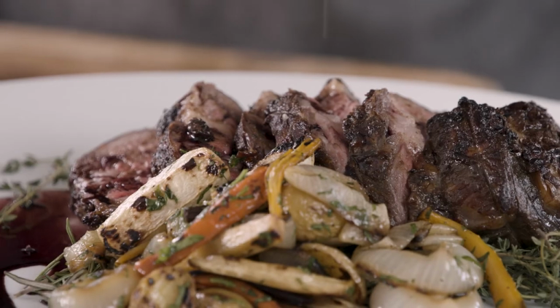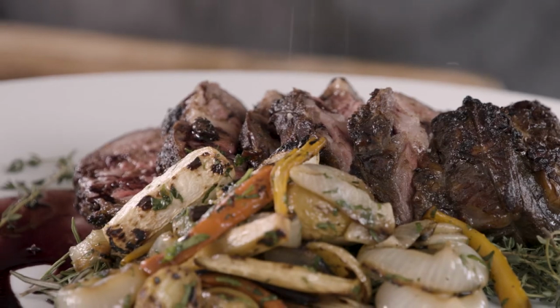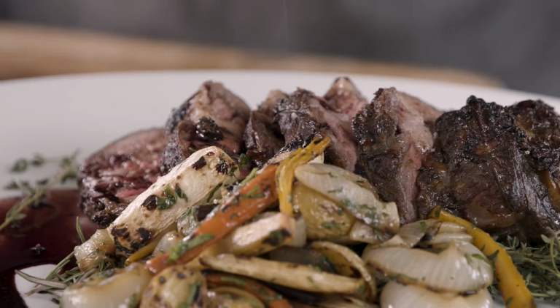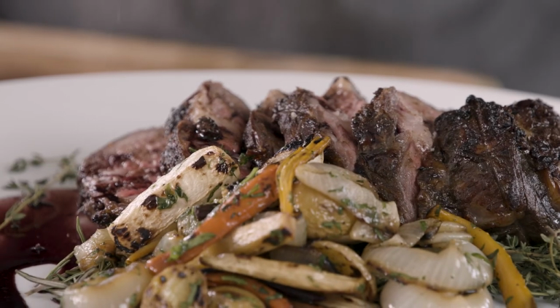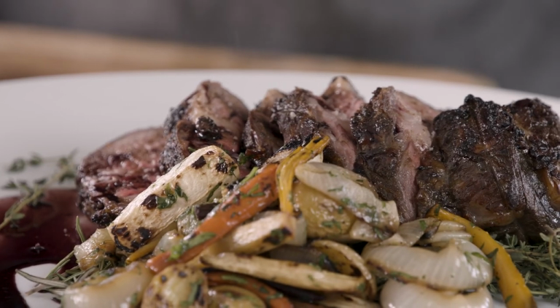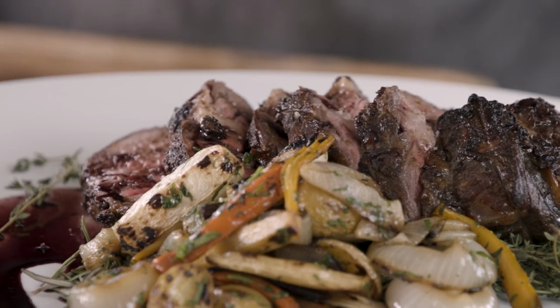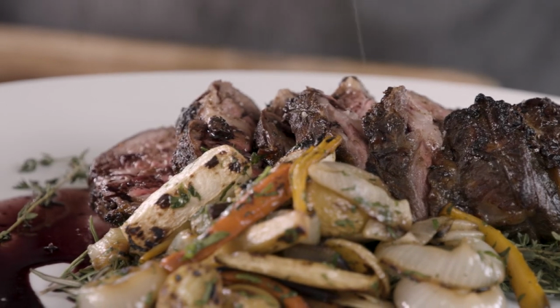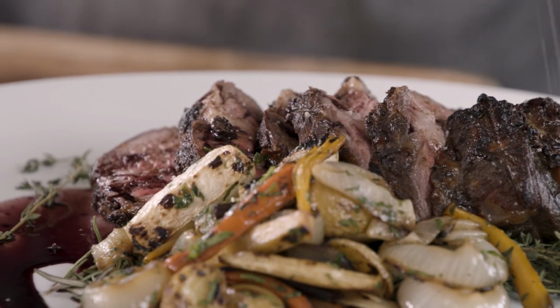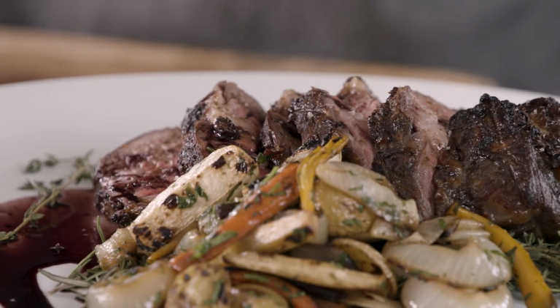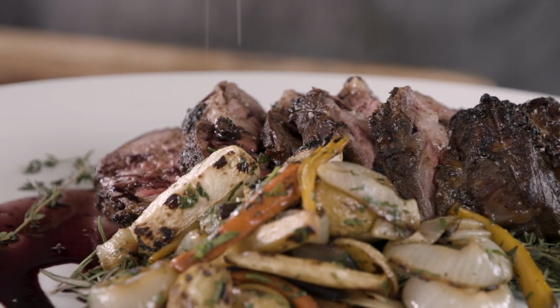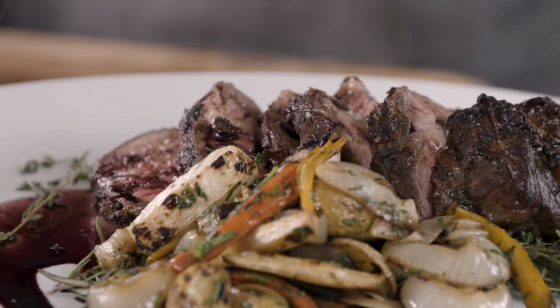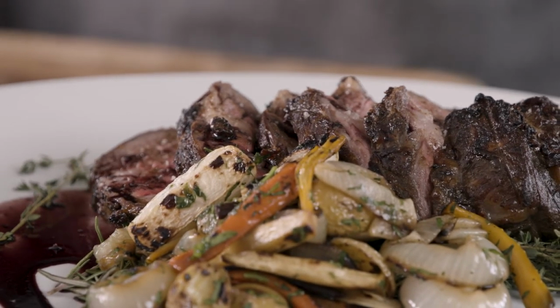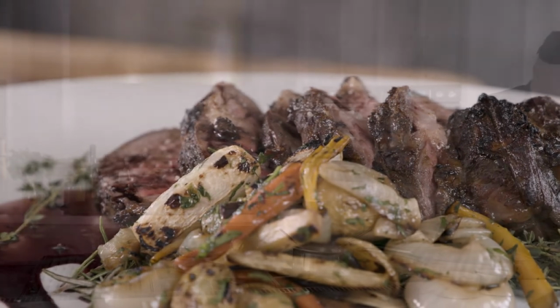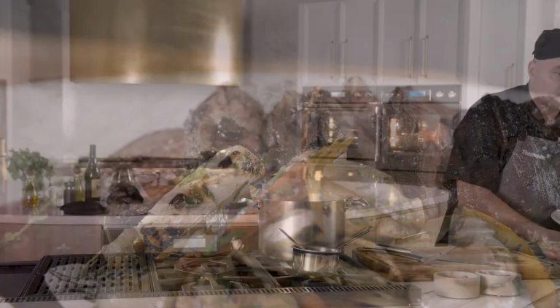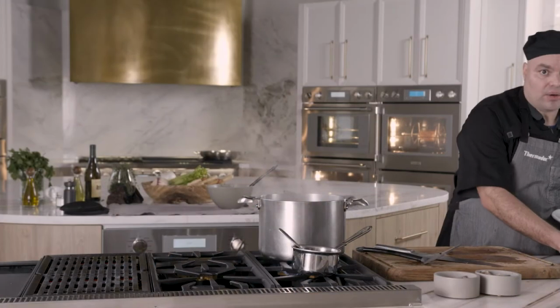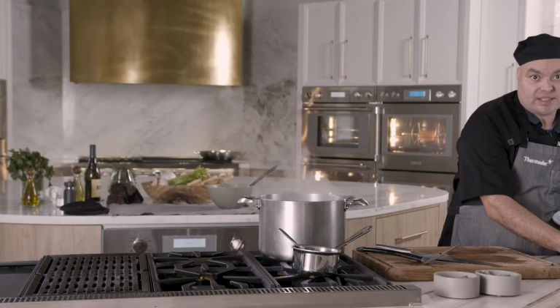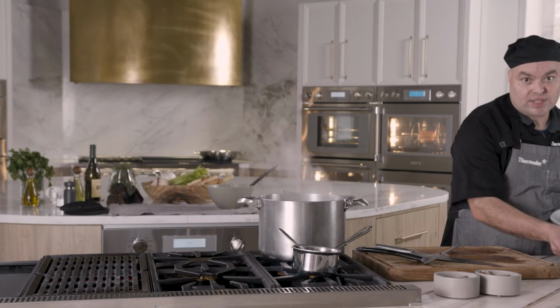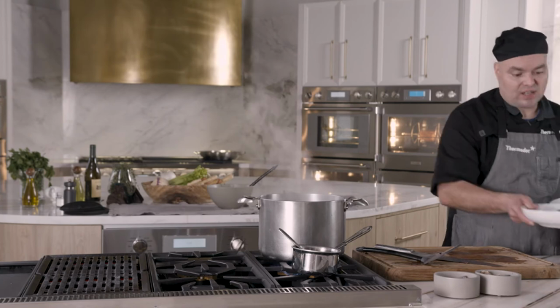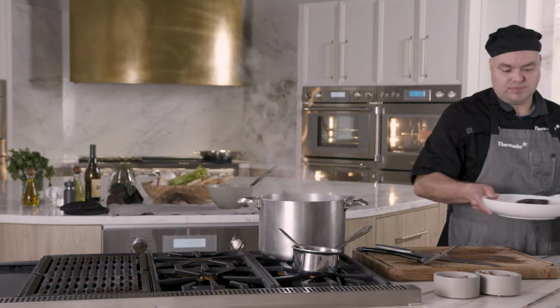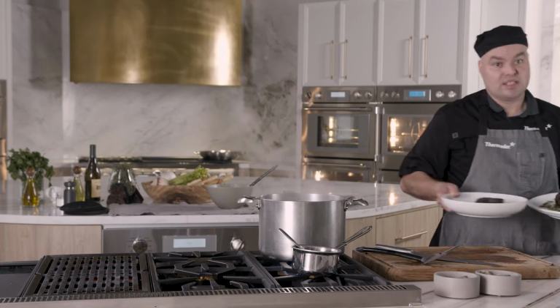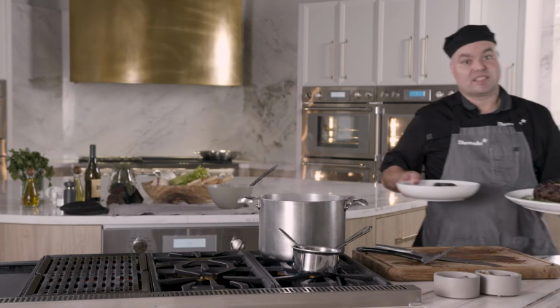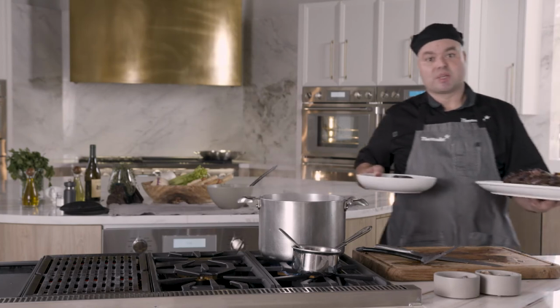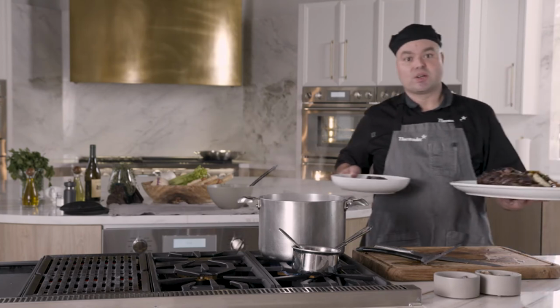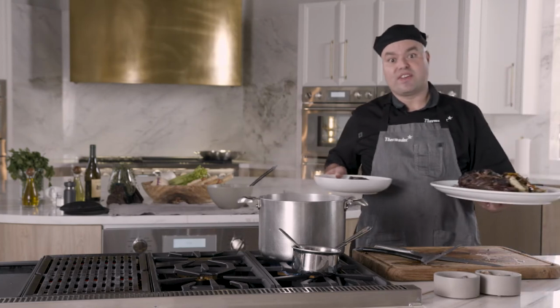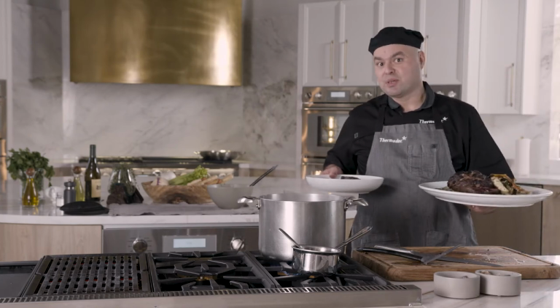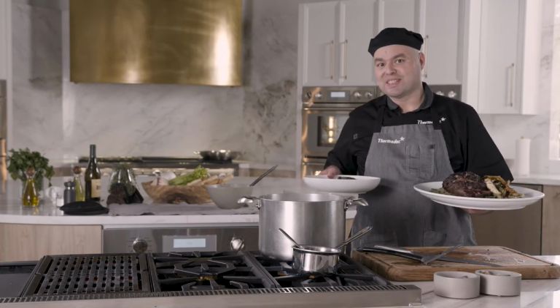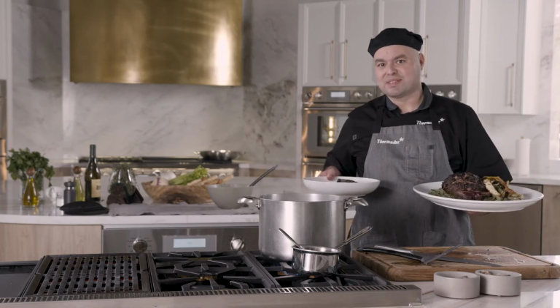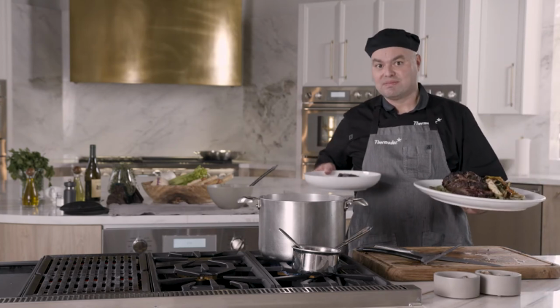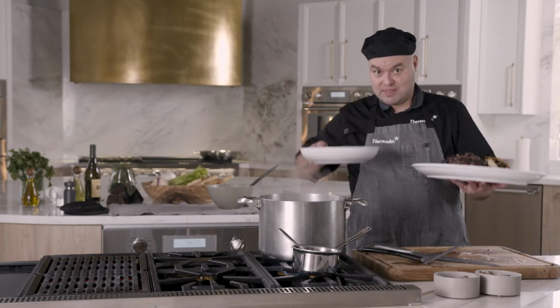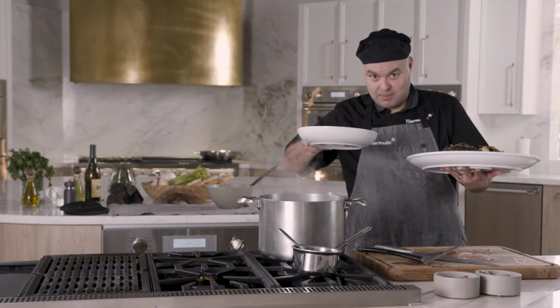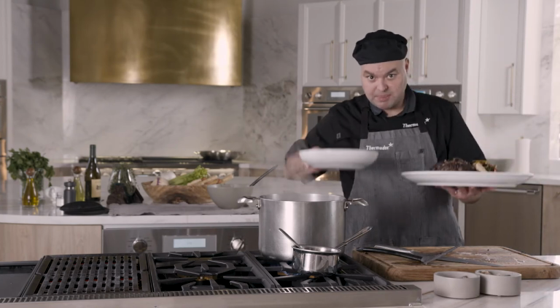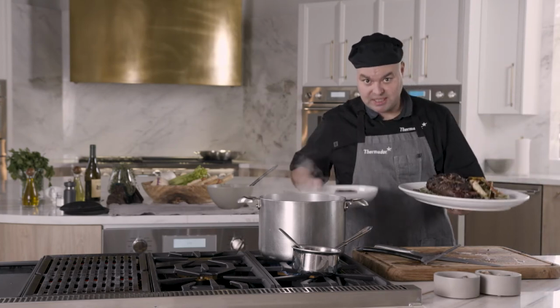A touch of smoked sea salt right on top of the steak. Now it's time to bring this to the family. Bon appétit.